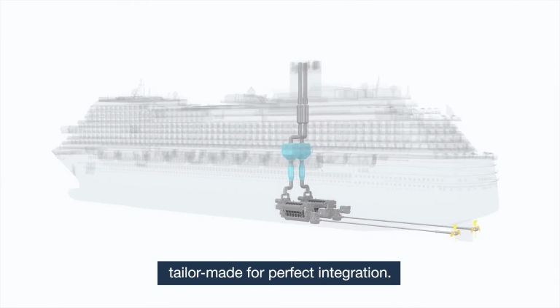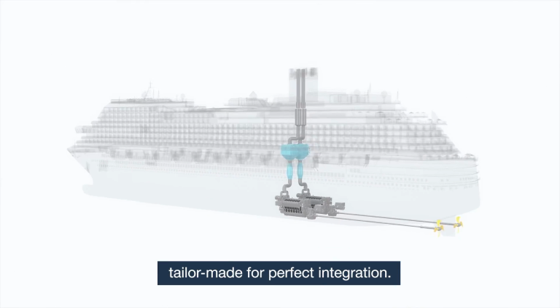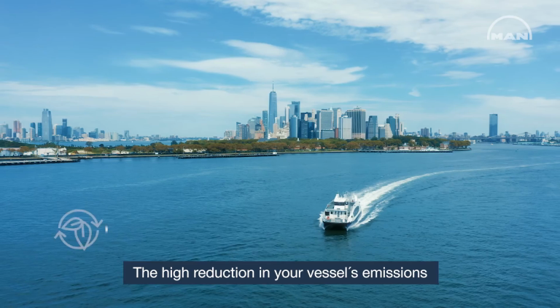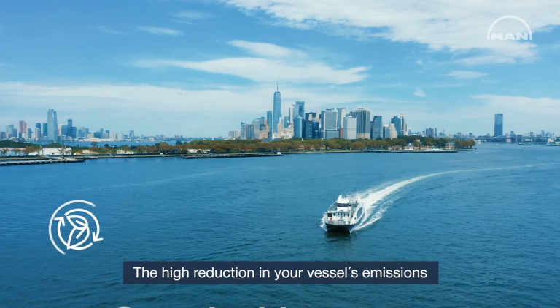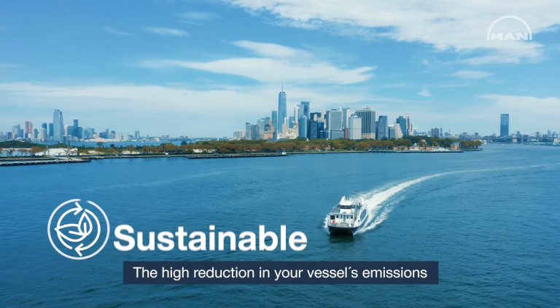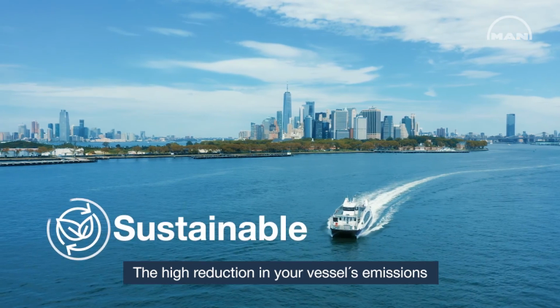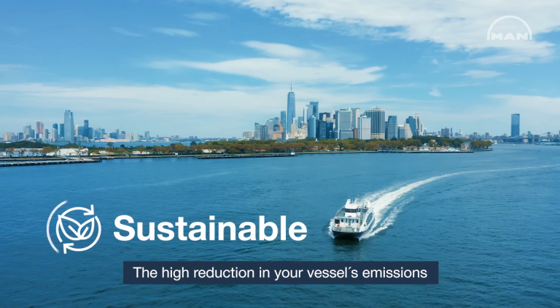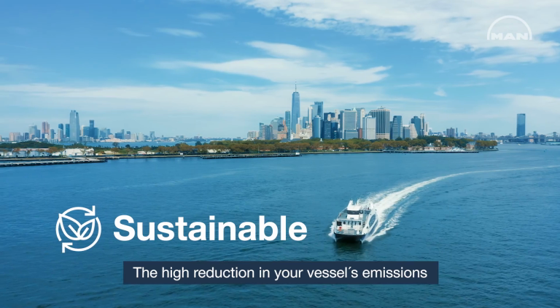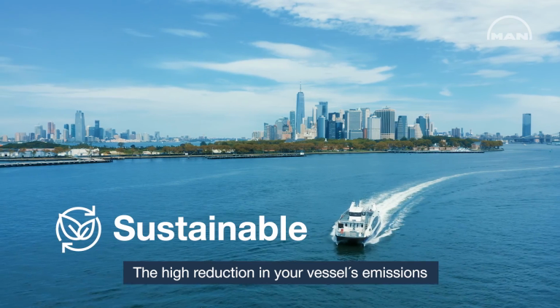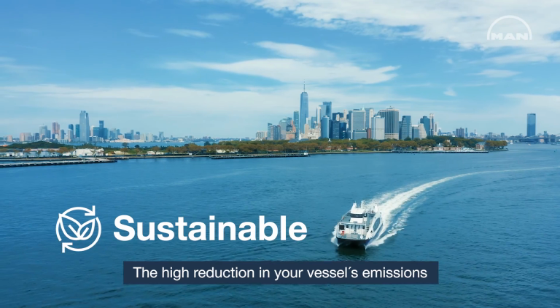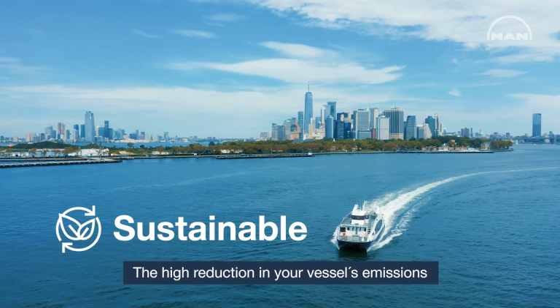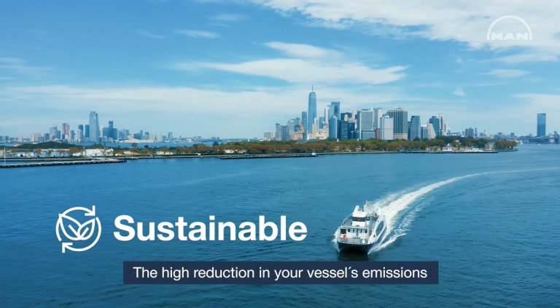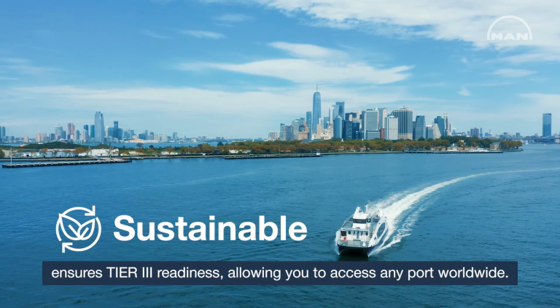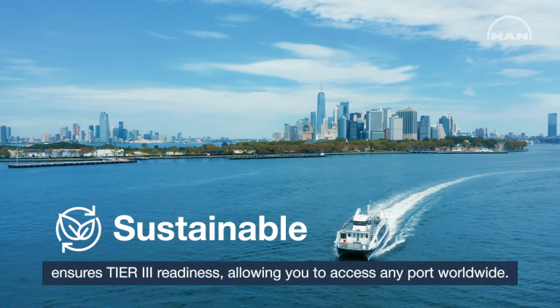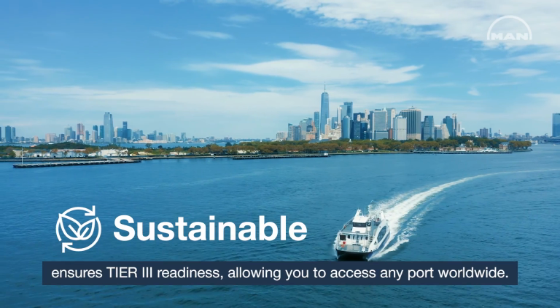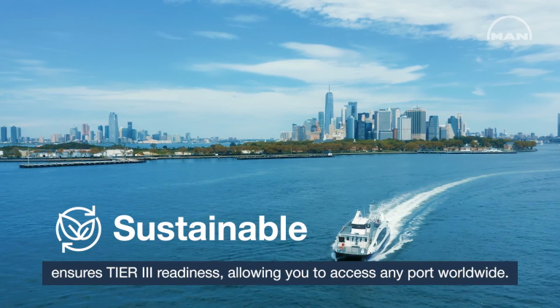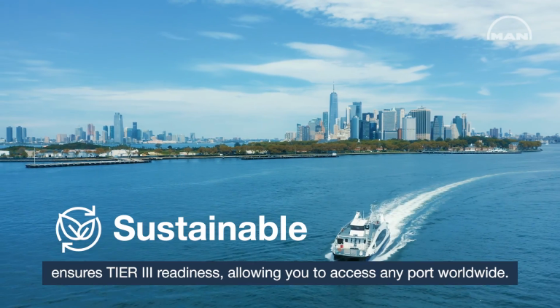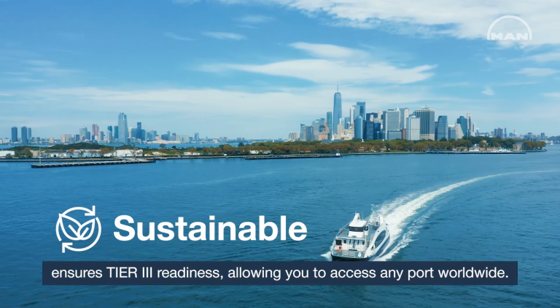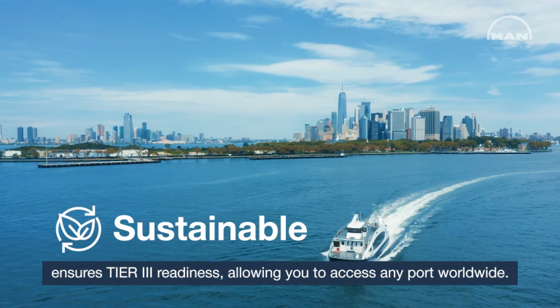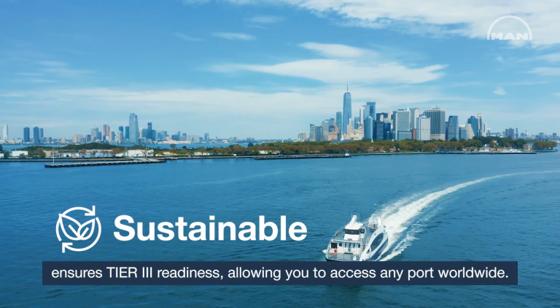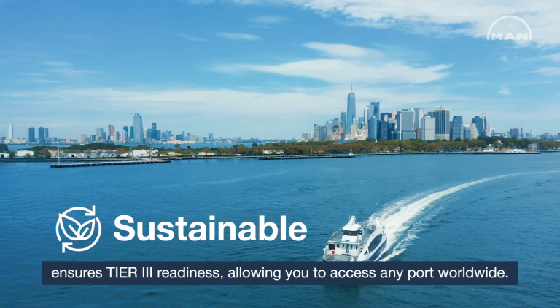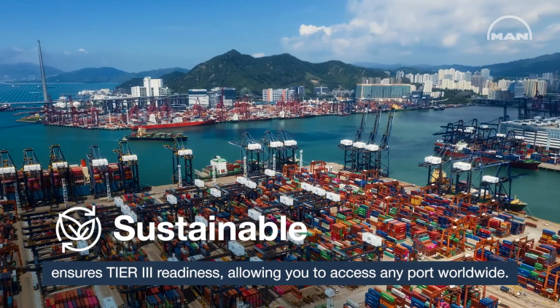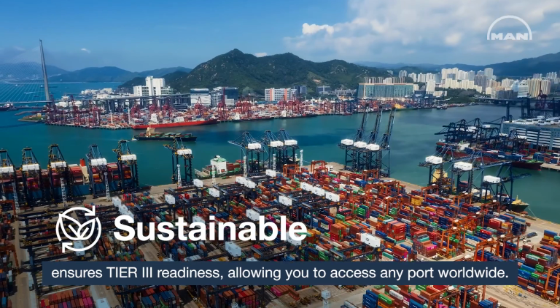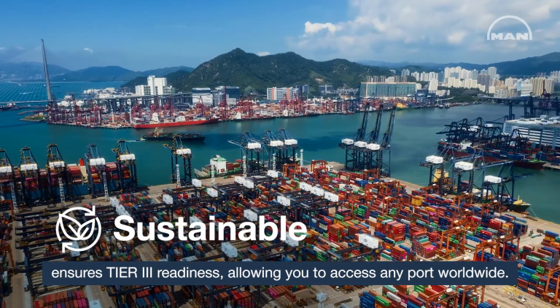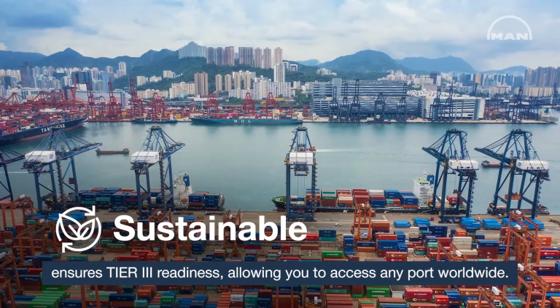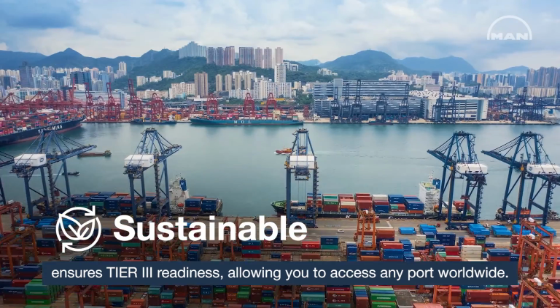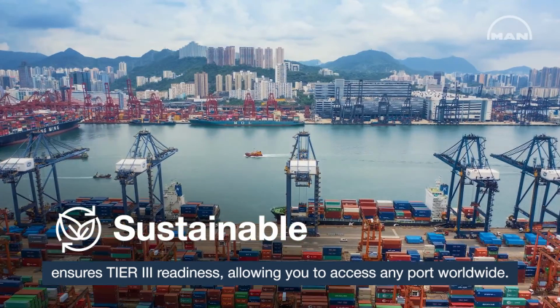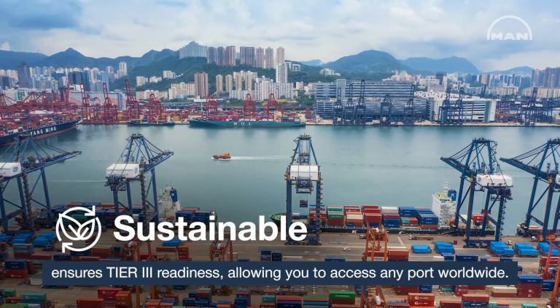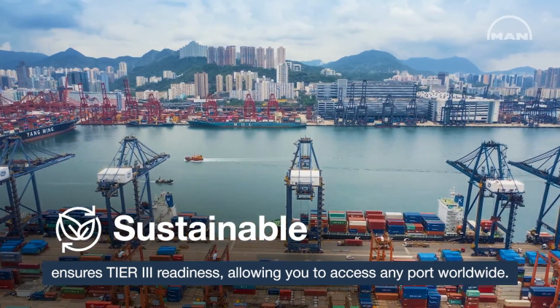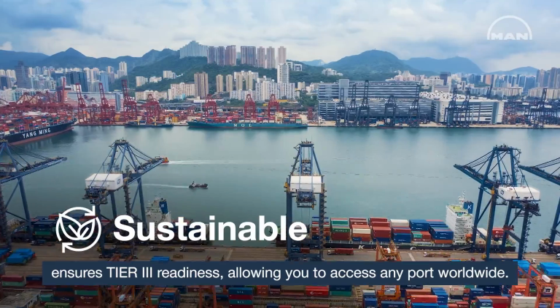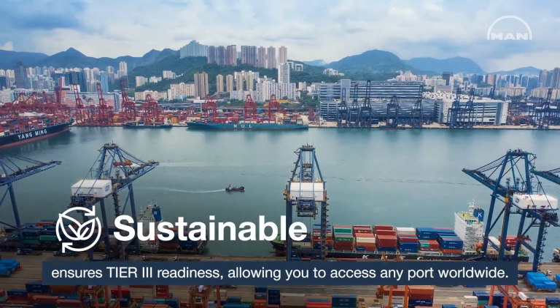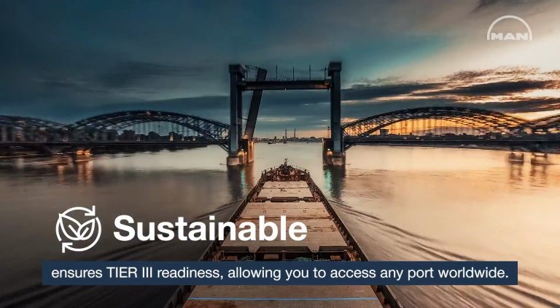The high reduction in your vessel's emissions ensures Tier 3 readiness, allowing you to access any port worldwide.